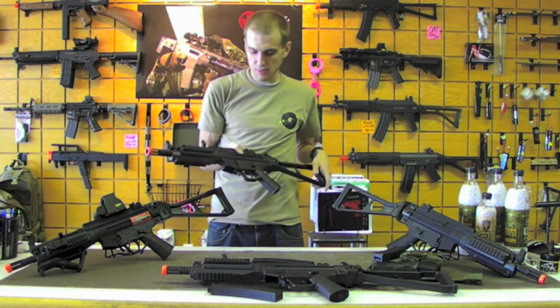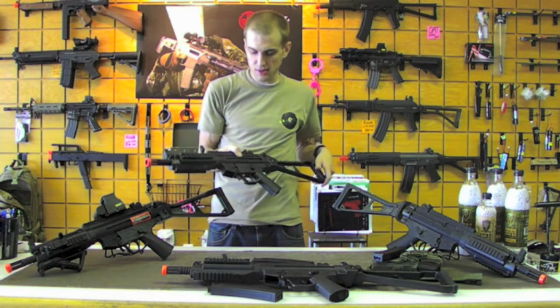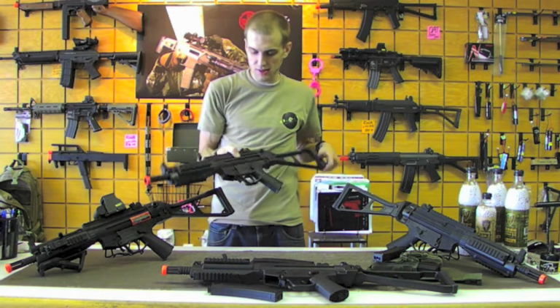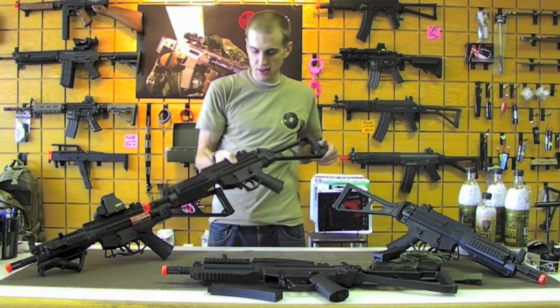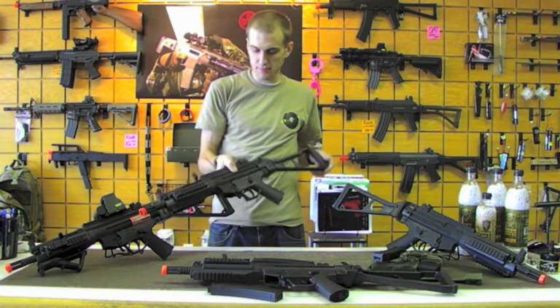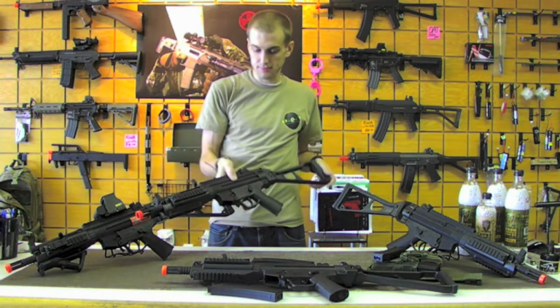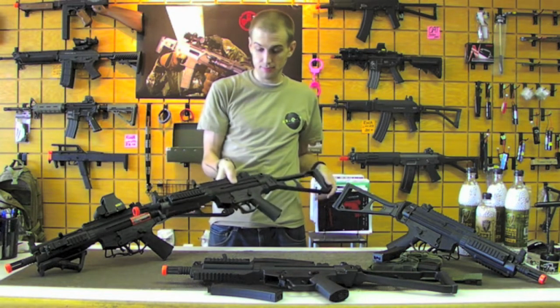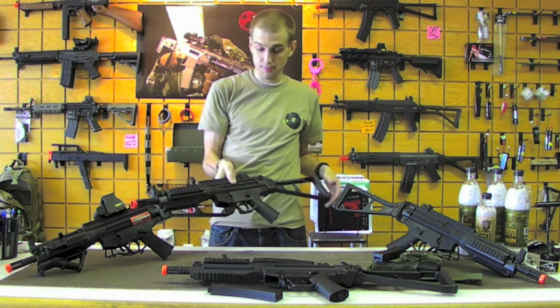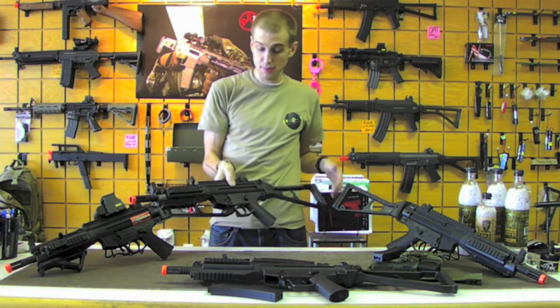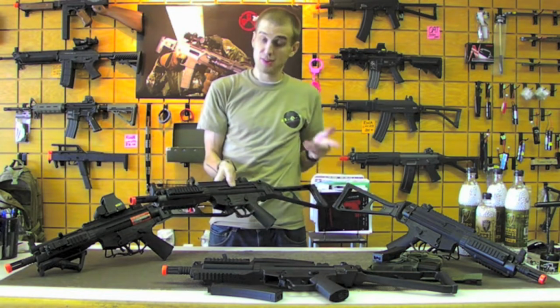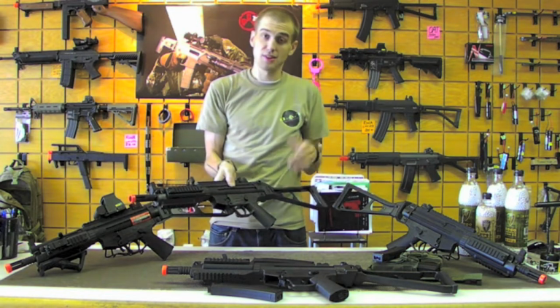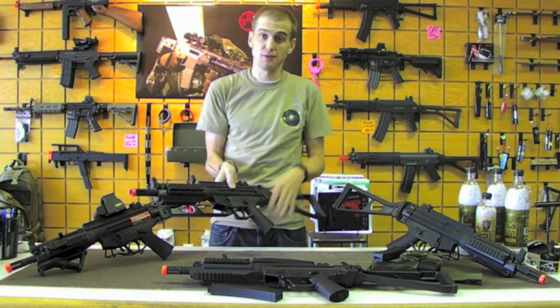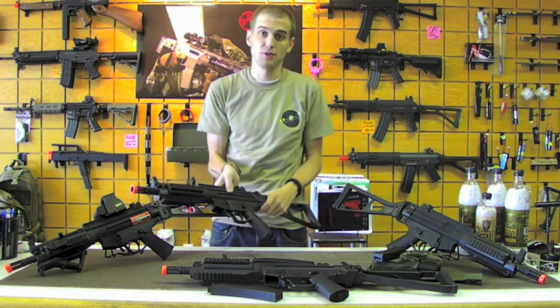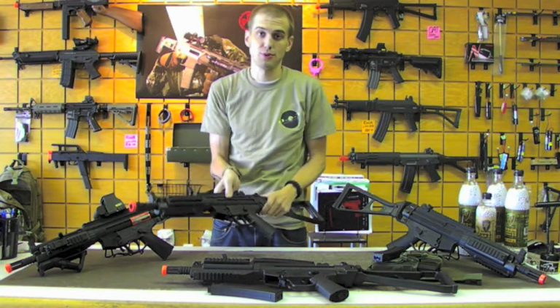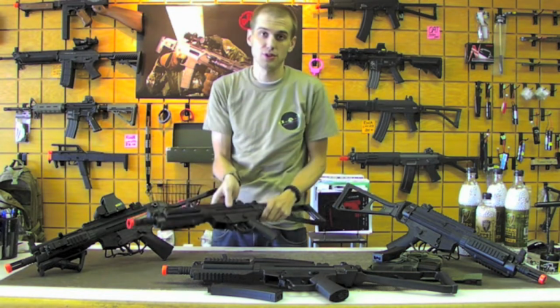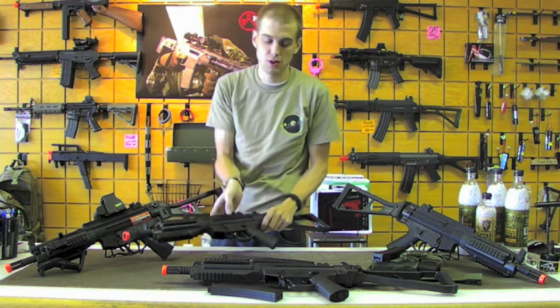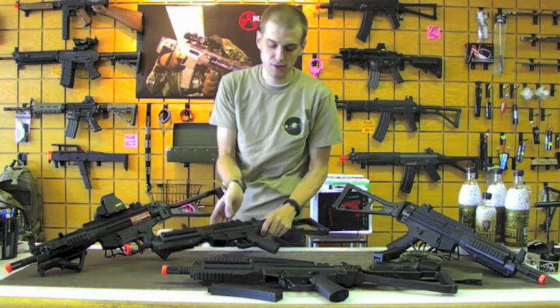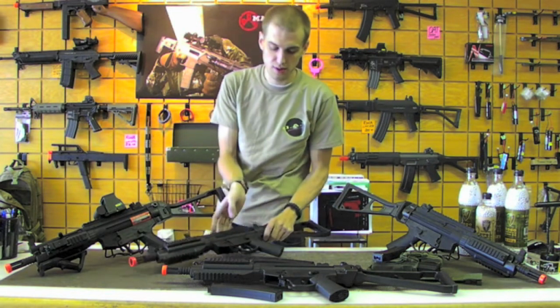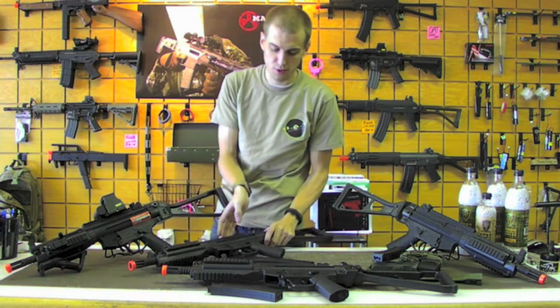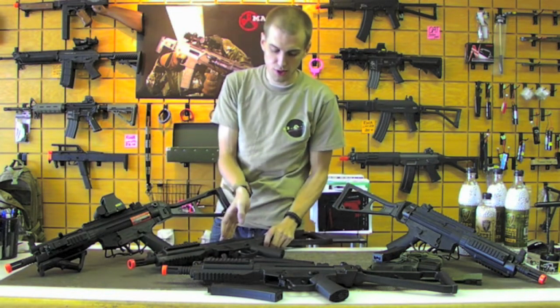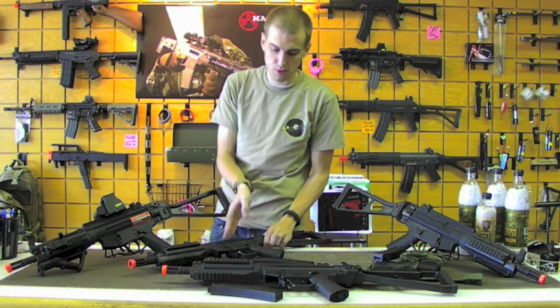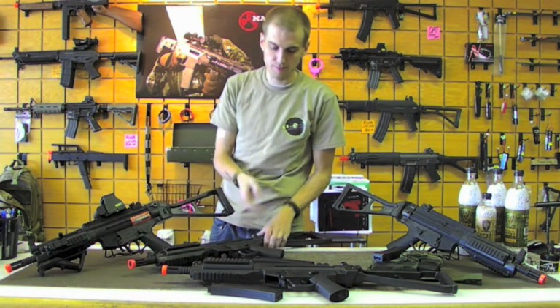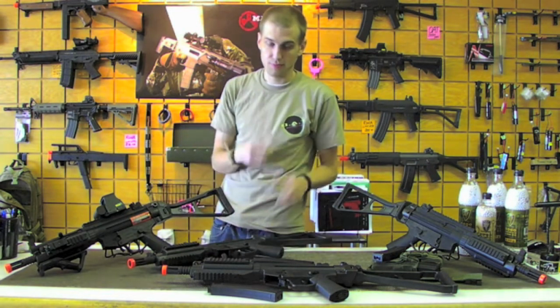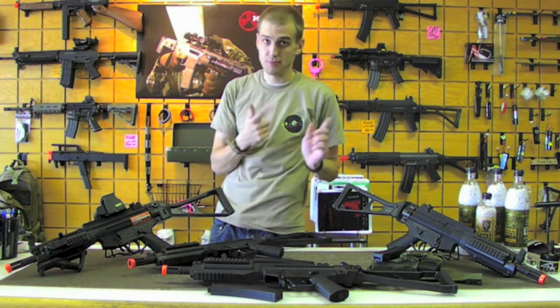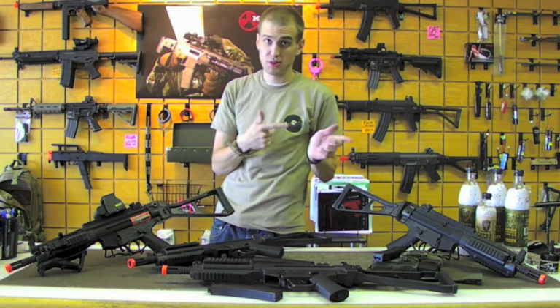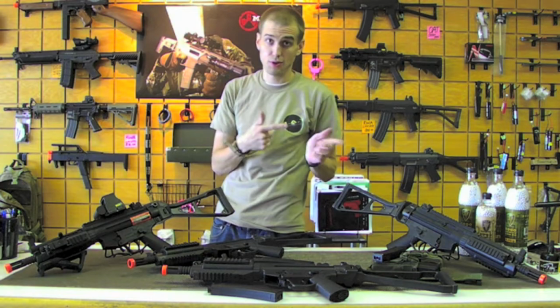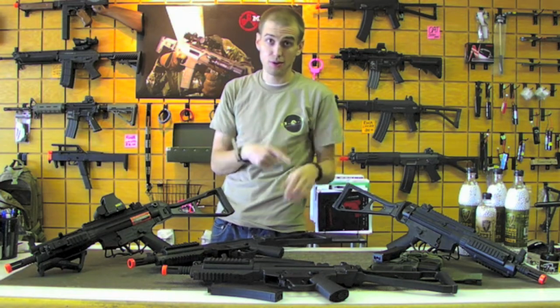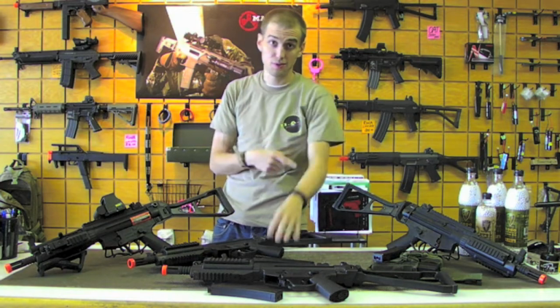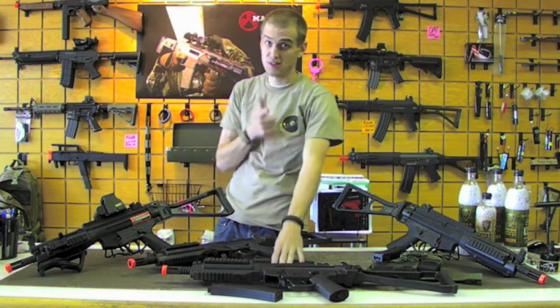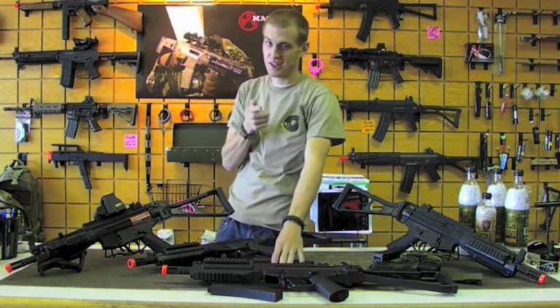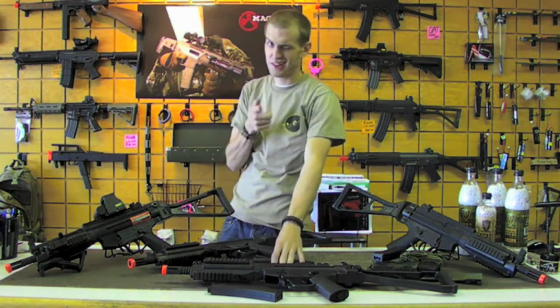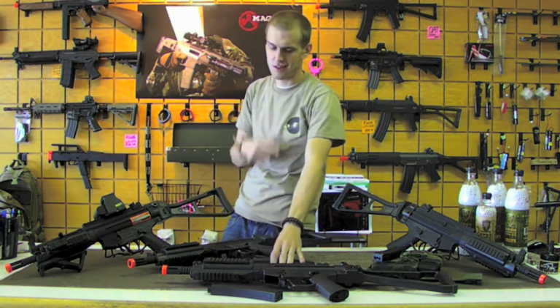Batteries go in the front handguard, and we're going to fill one of these mags with some BBs — maybe some Elite Force .20s — and we're going to go hit the chrono. See you guys there.